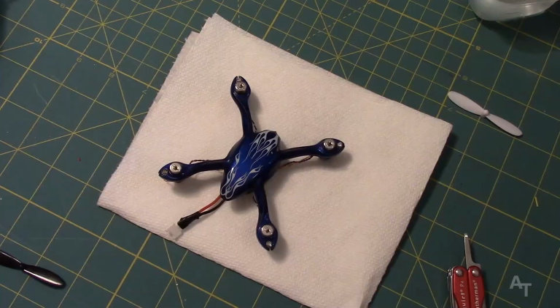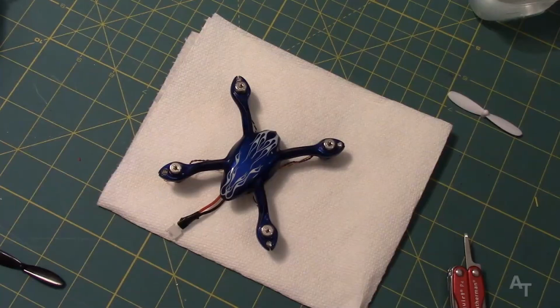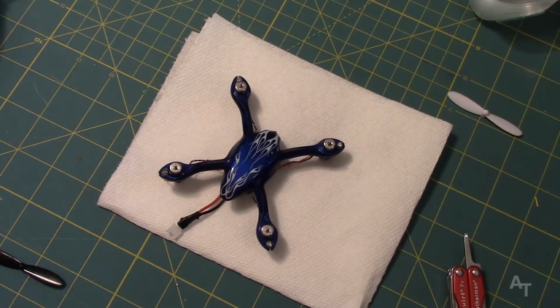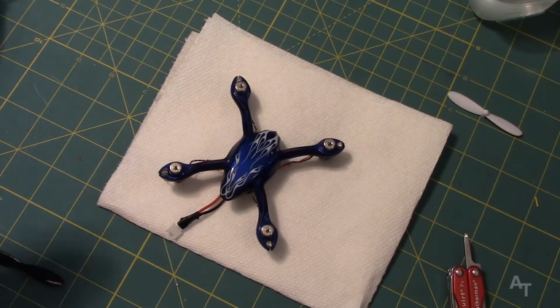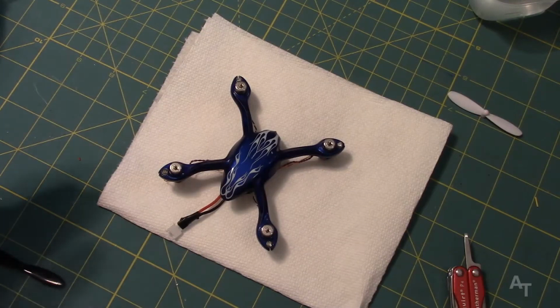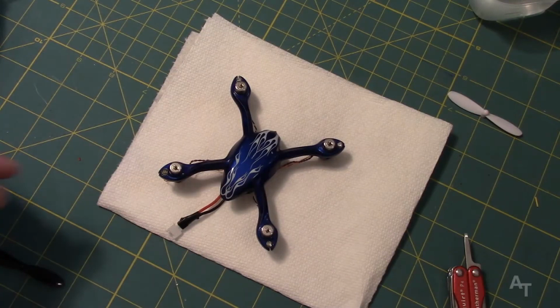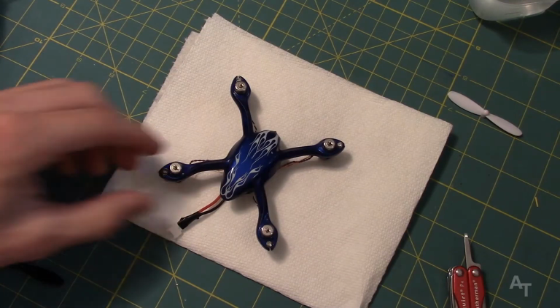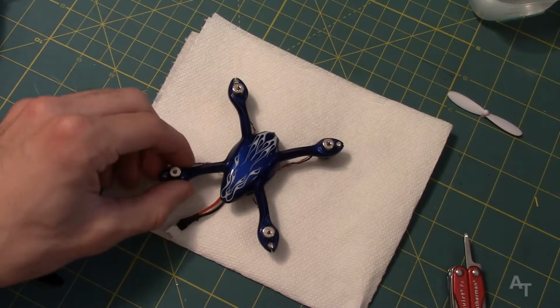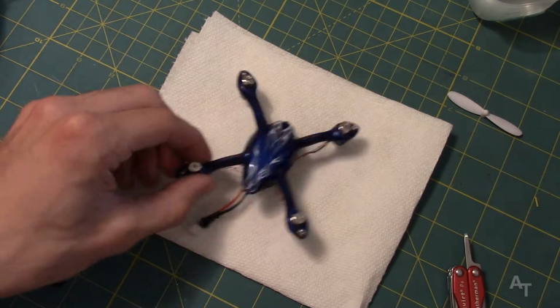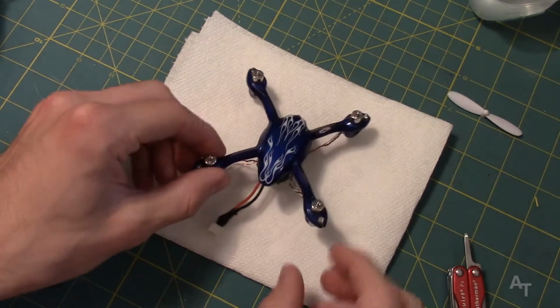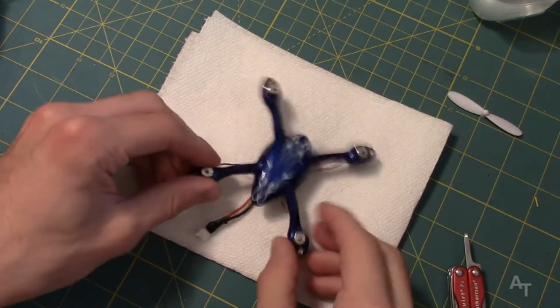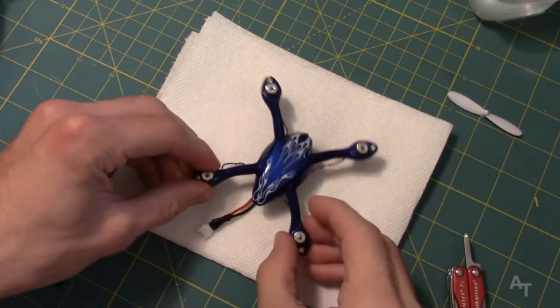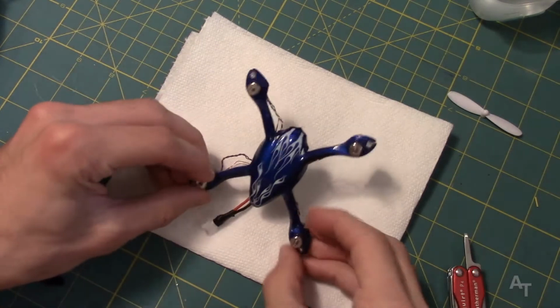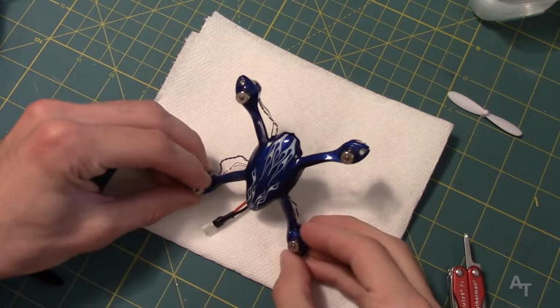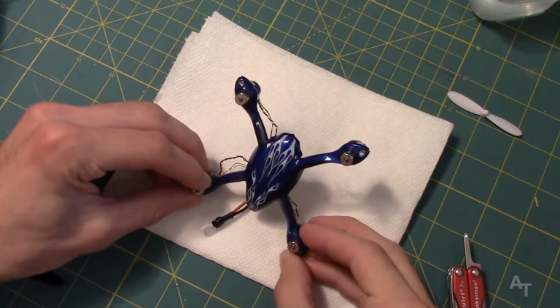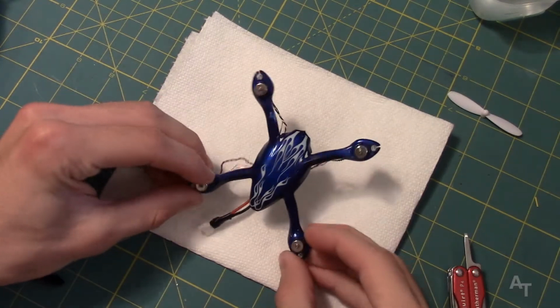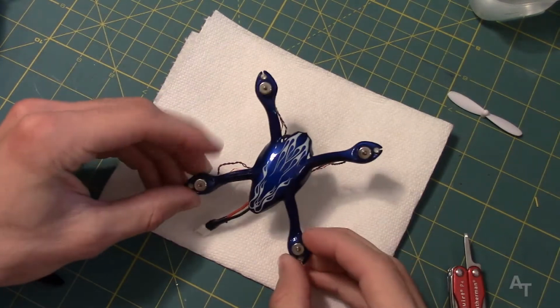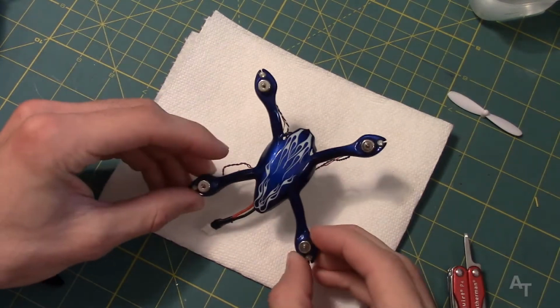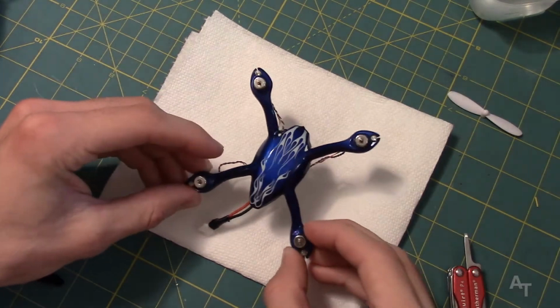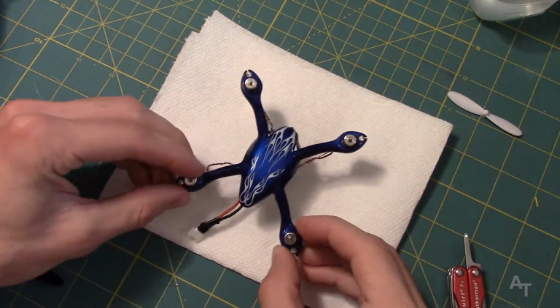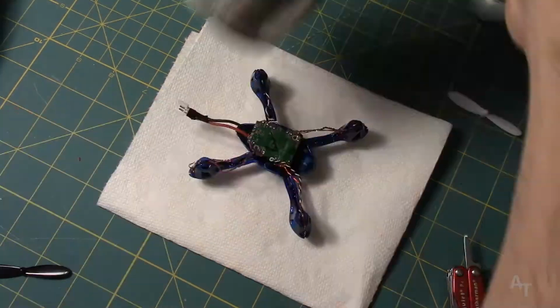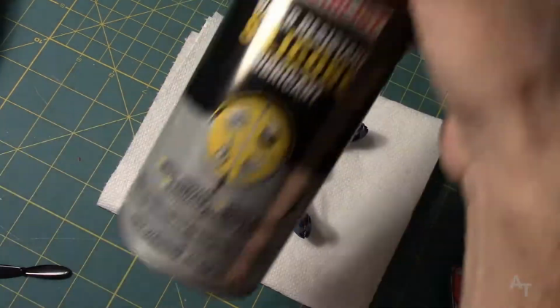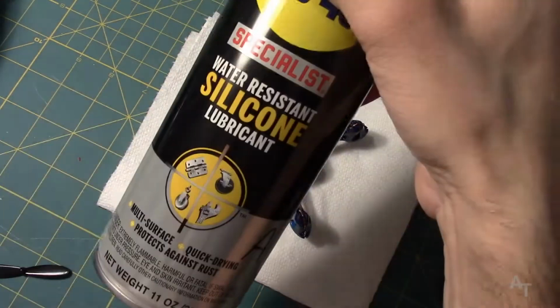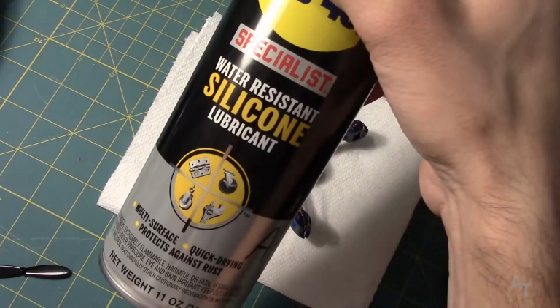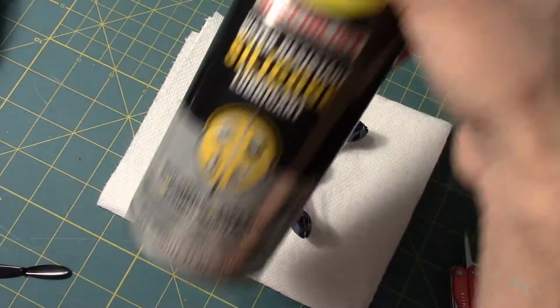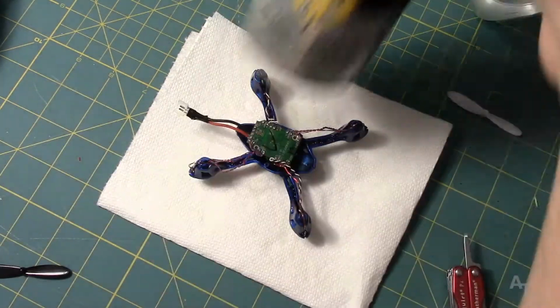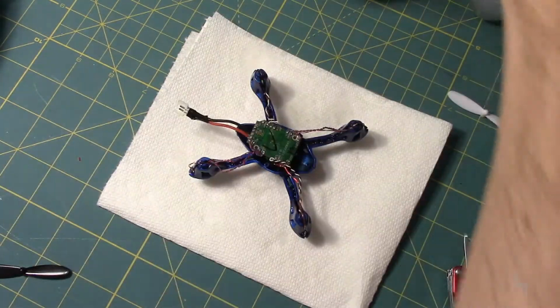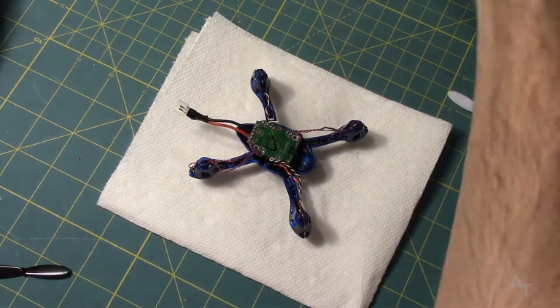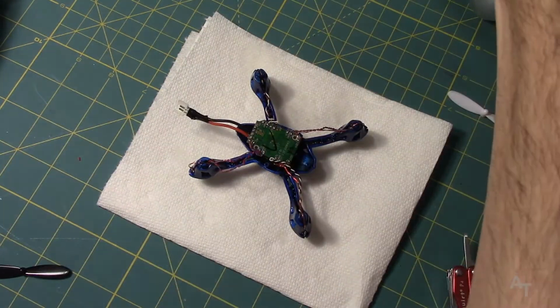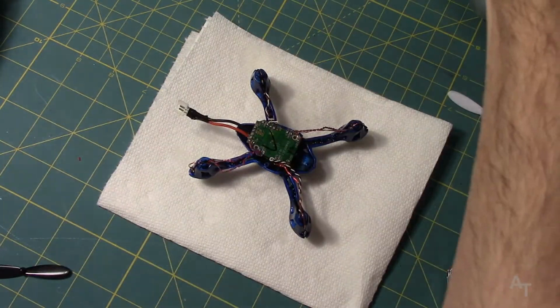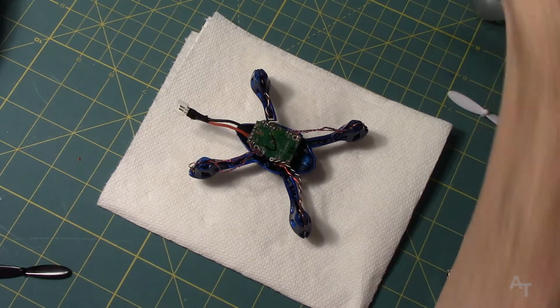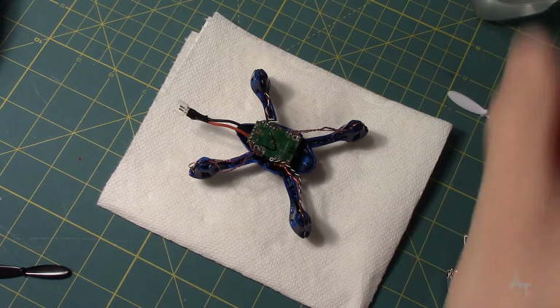Alright, here we go. Hubsan X4, little tiny micro quadcopter. WD-40 Specialist water resistant silicone.